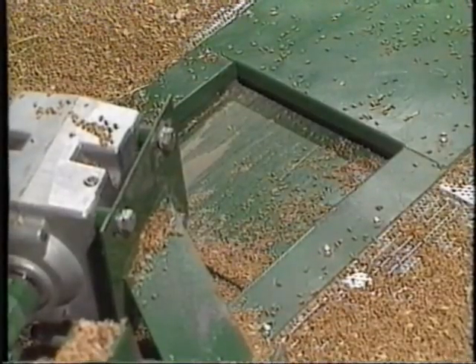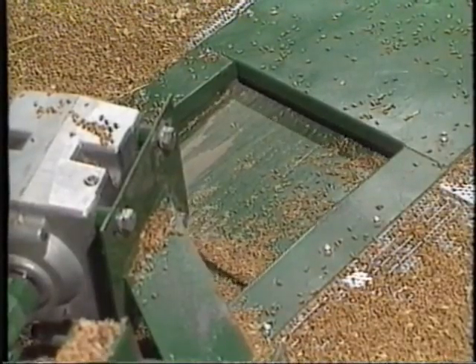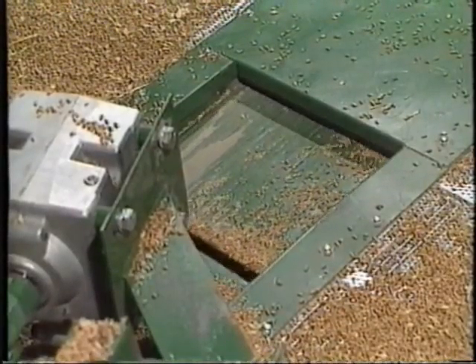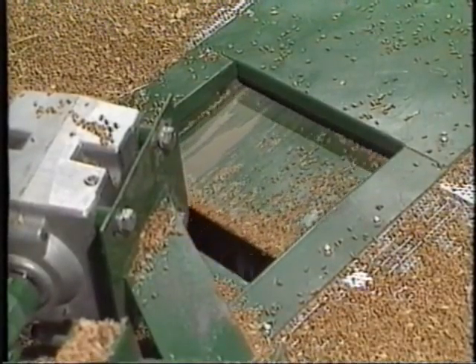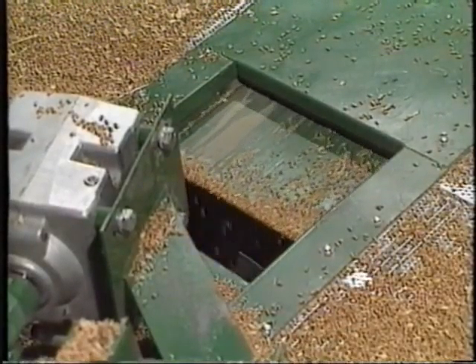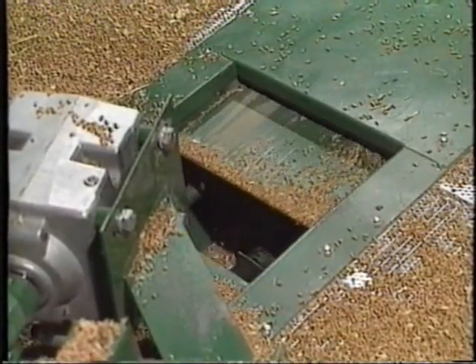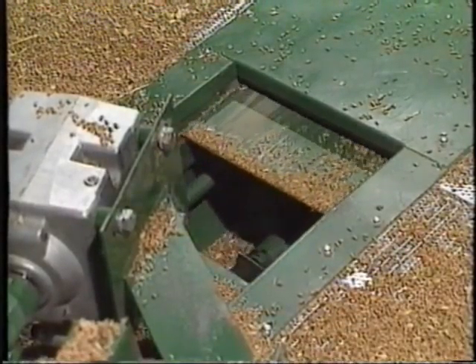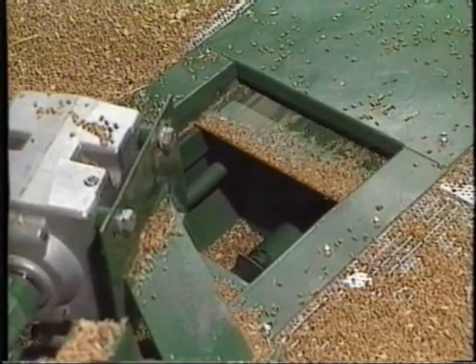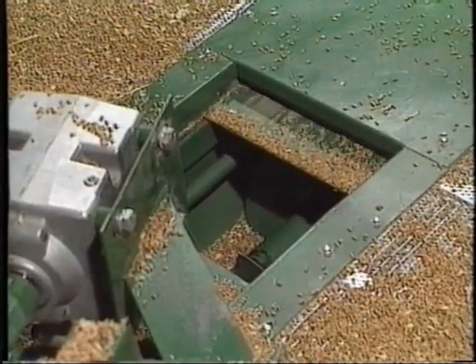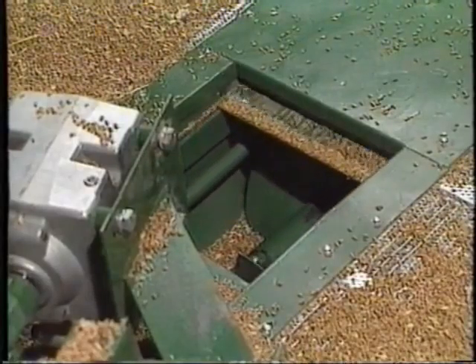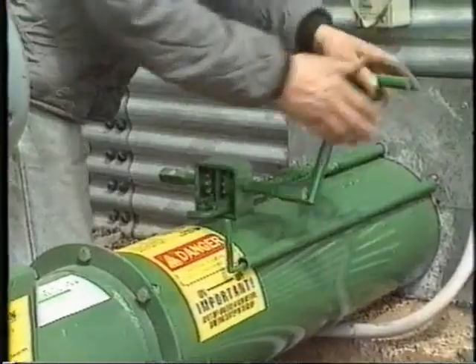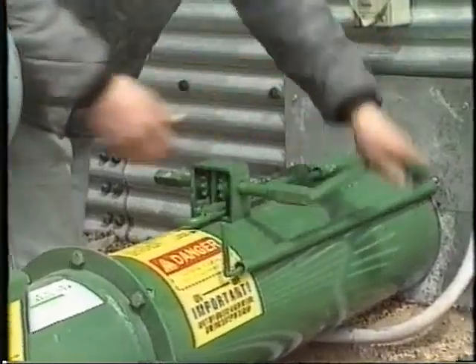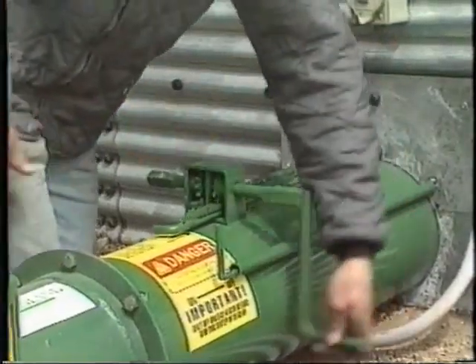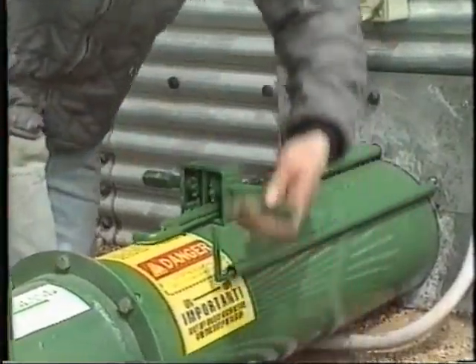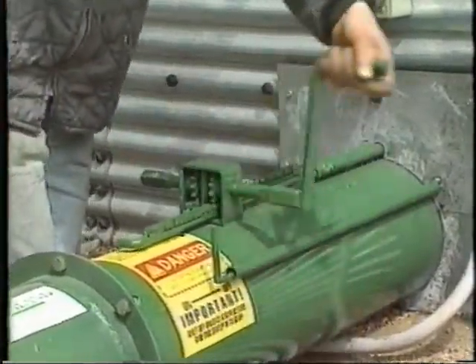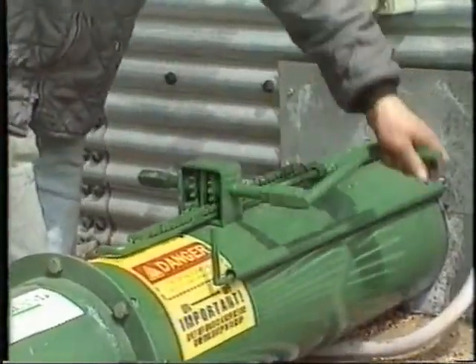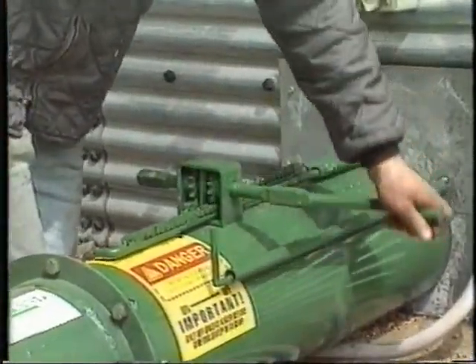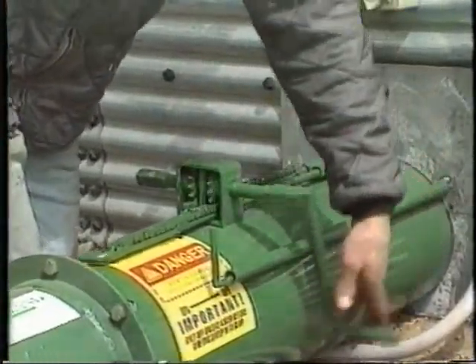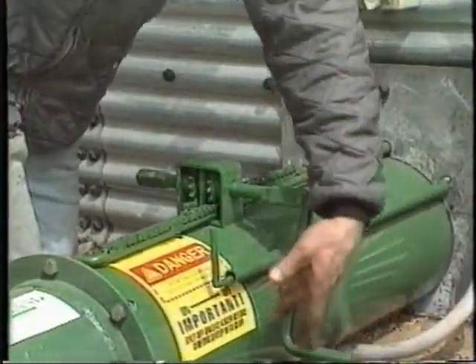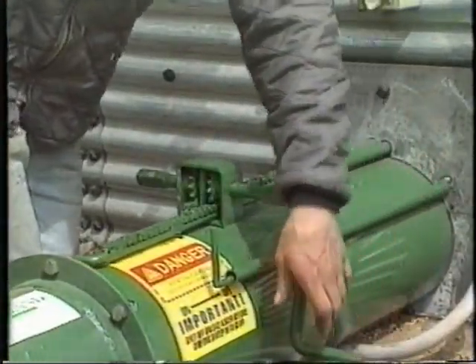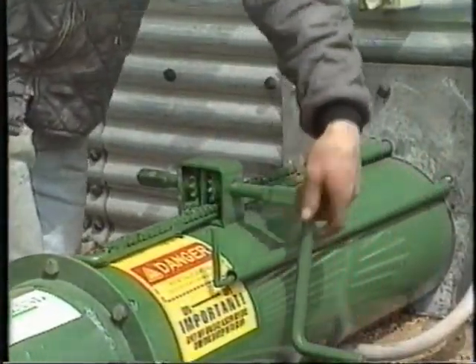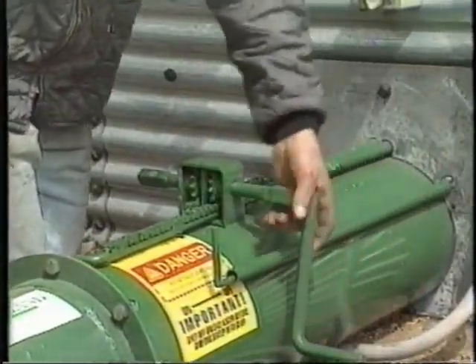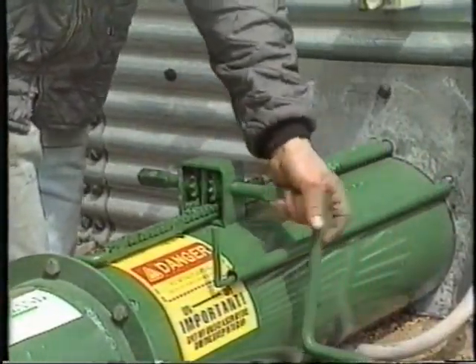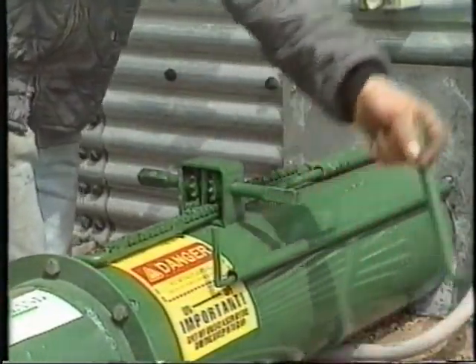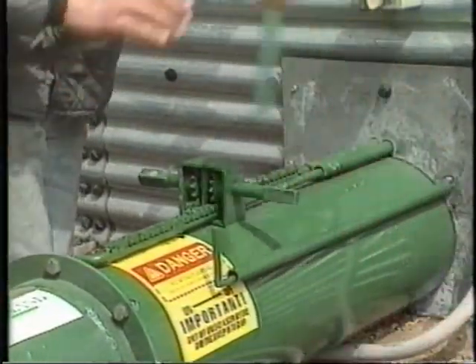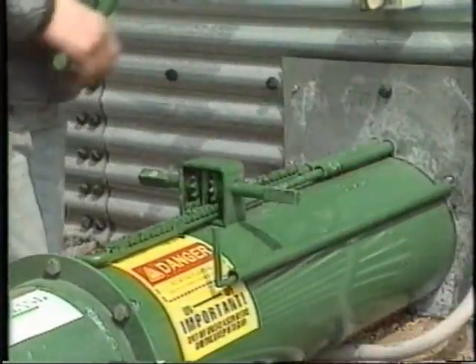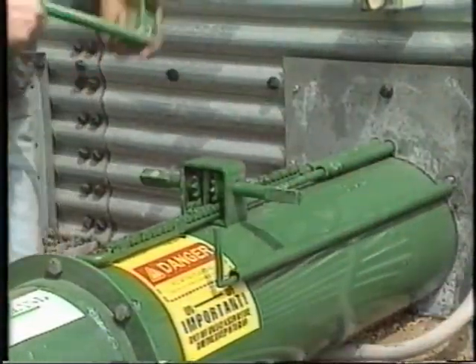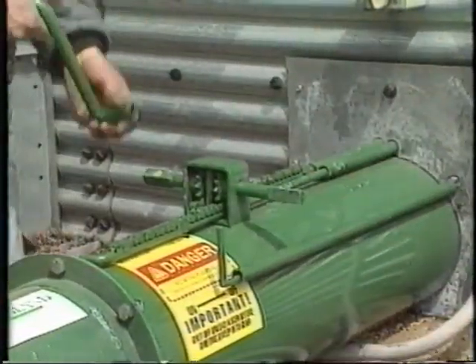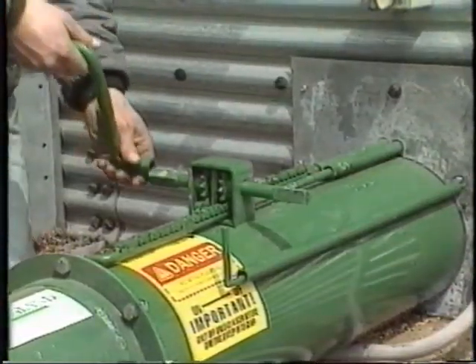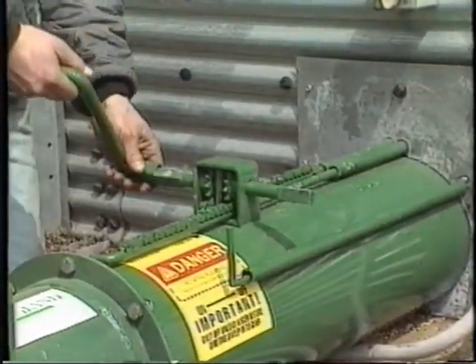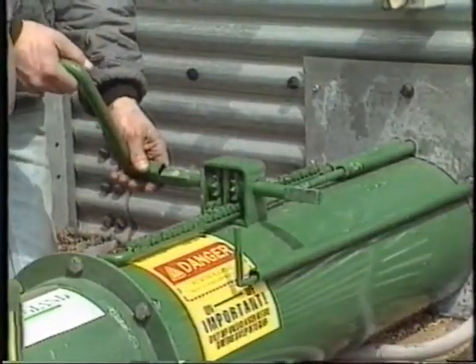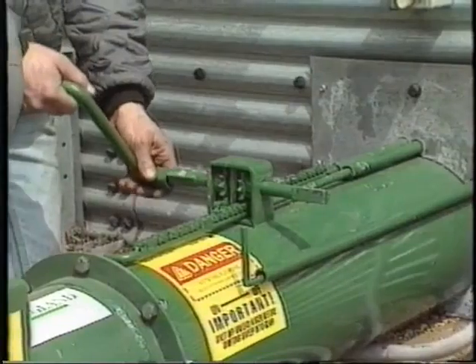This is a slide gate controlling the flow of grain, operated by a hand crank from outside the bin.